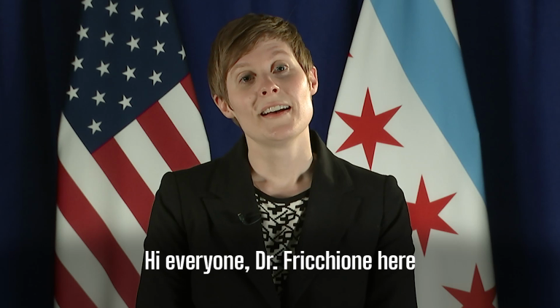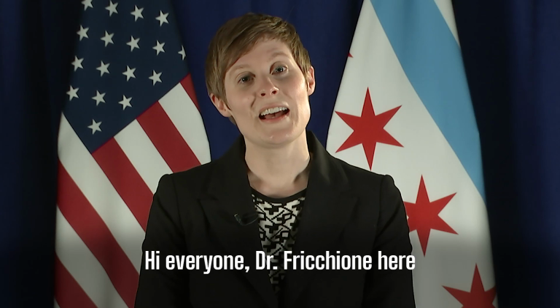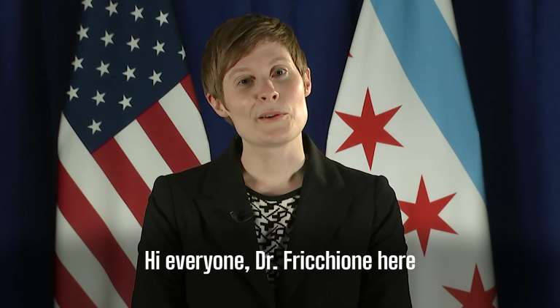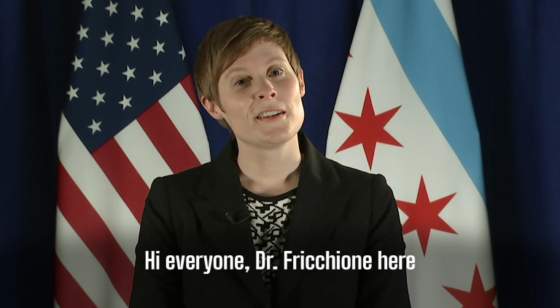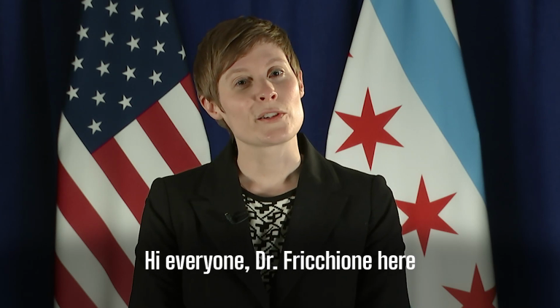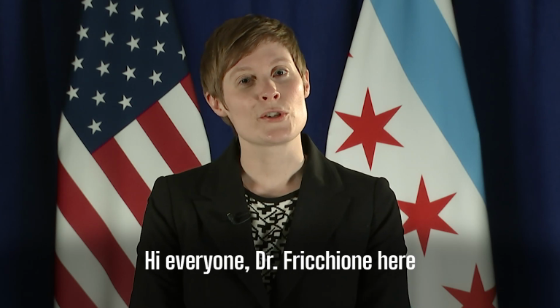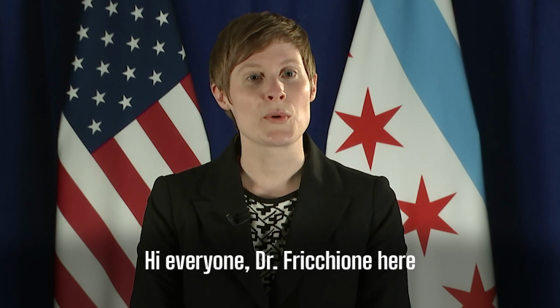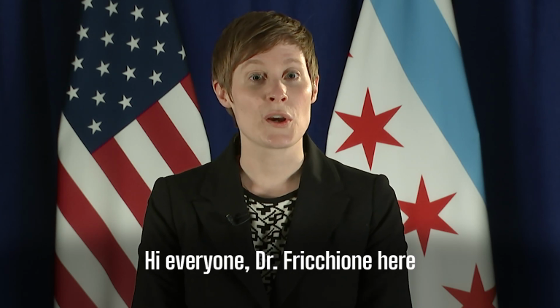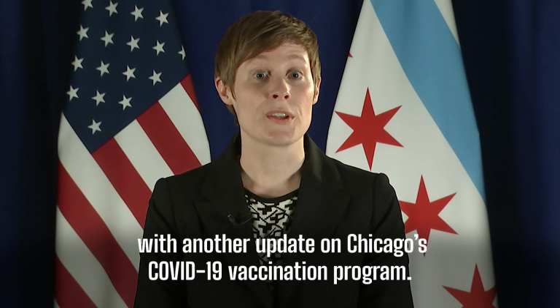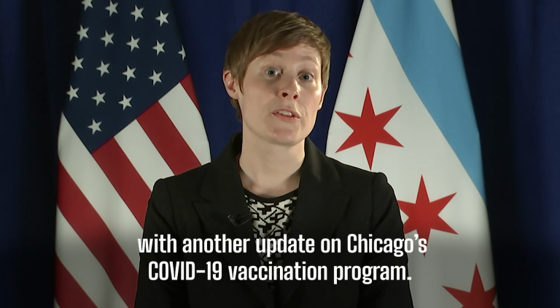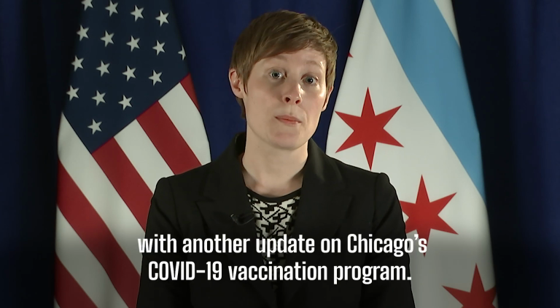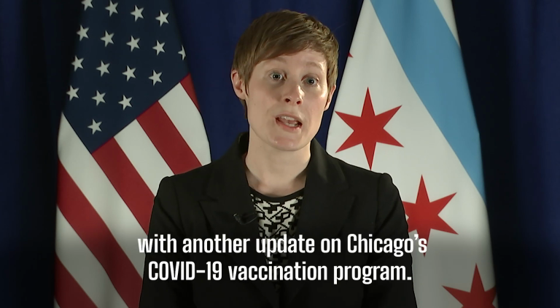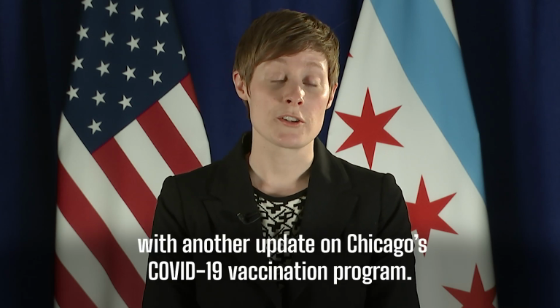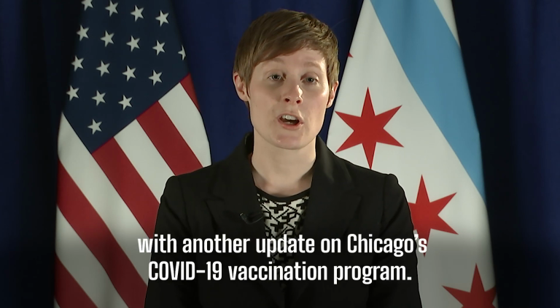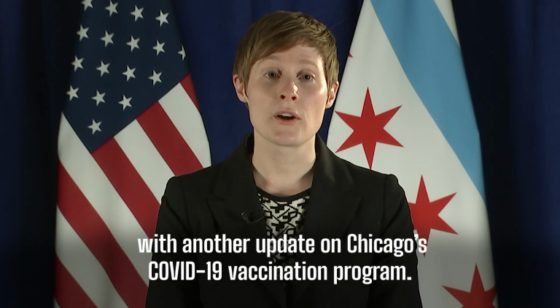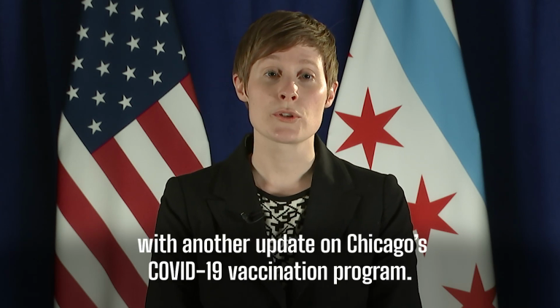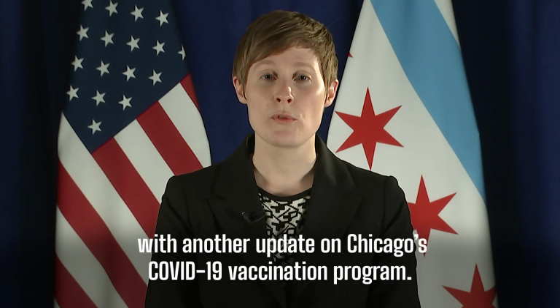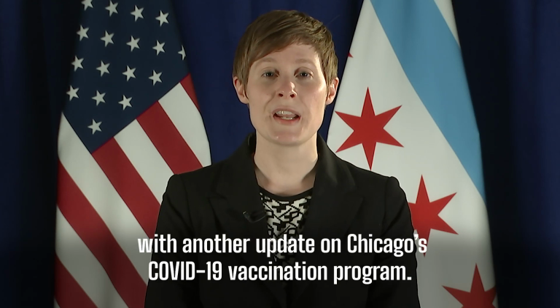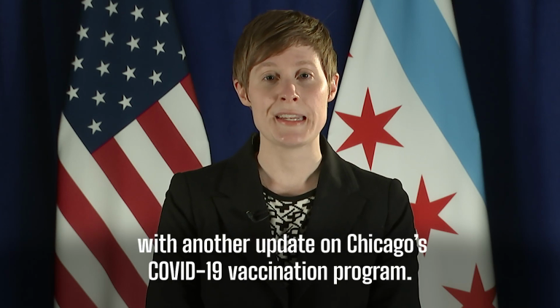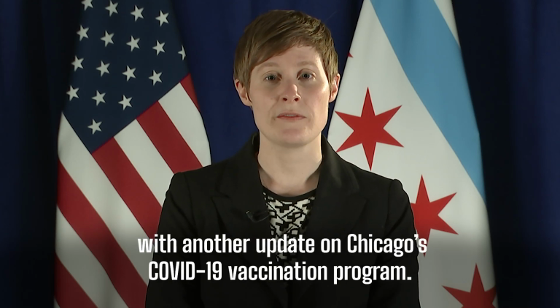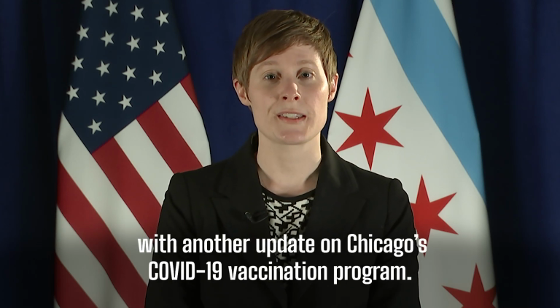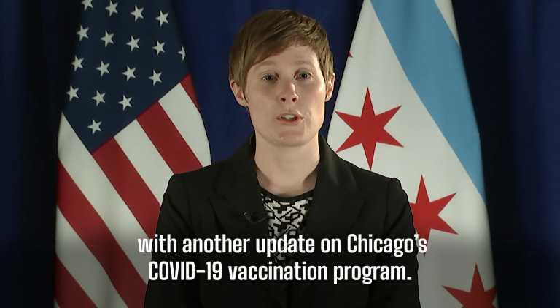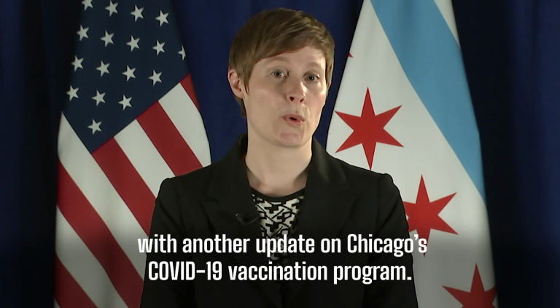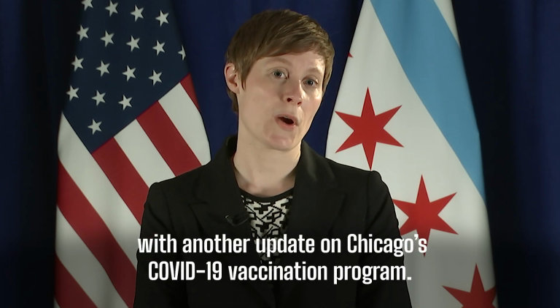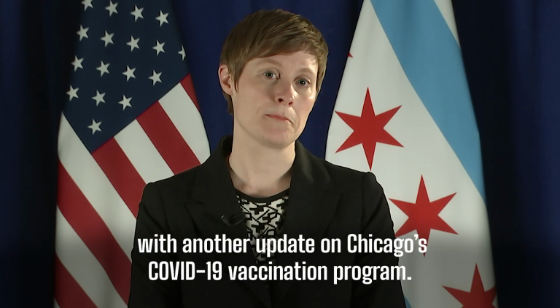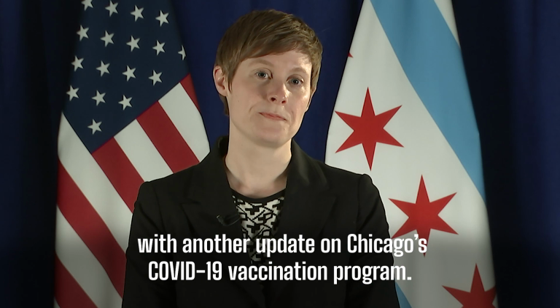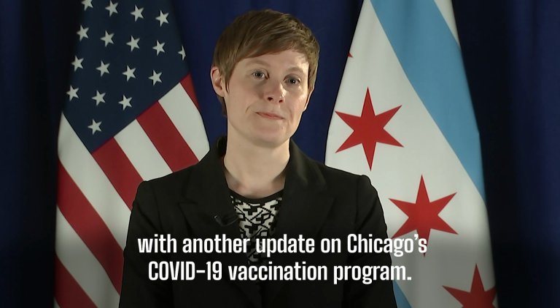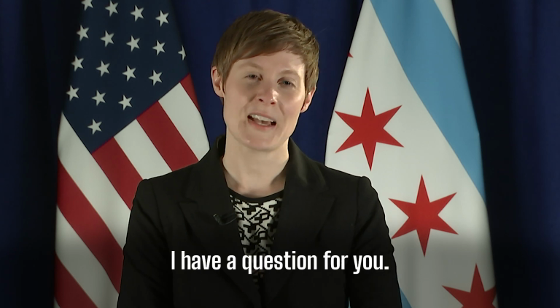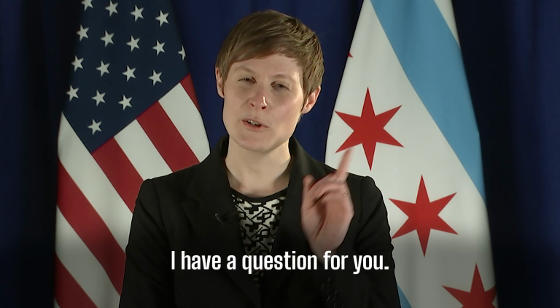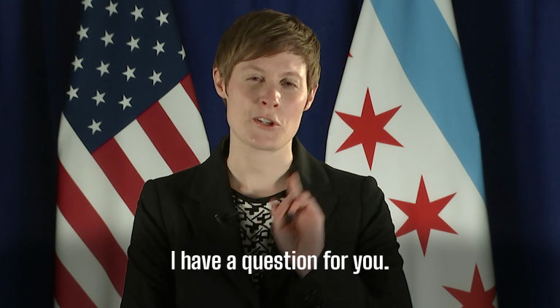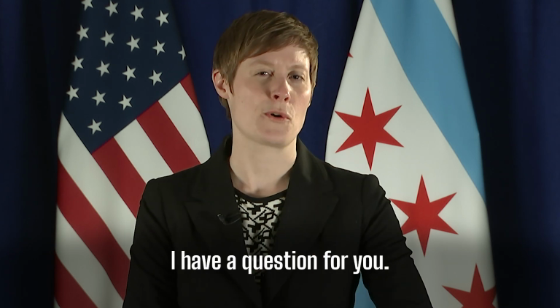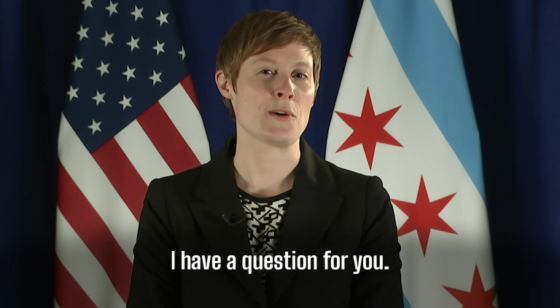Hi everyone, Dr. Fershone here with another update on Chicago's COVID-19 vaccination program. I have a question for you.